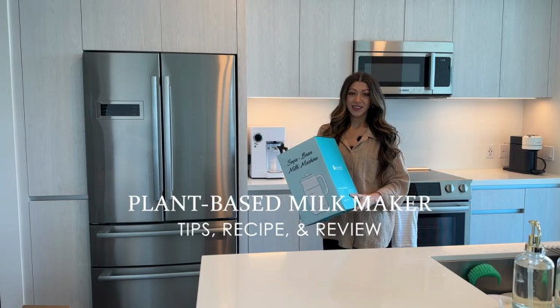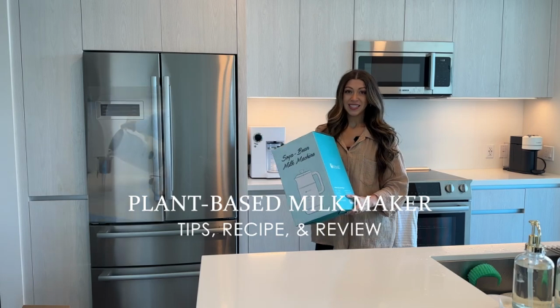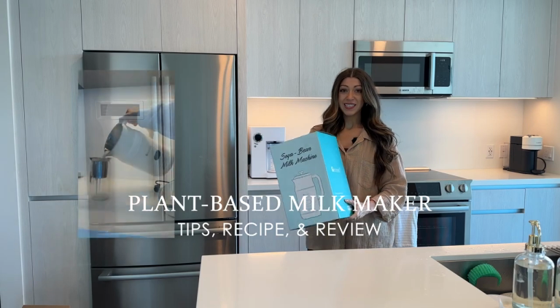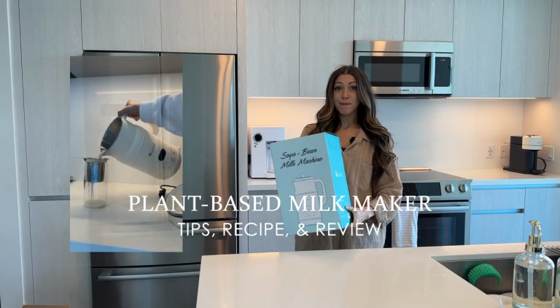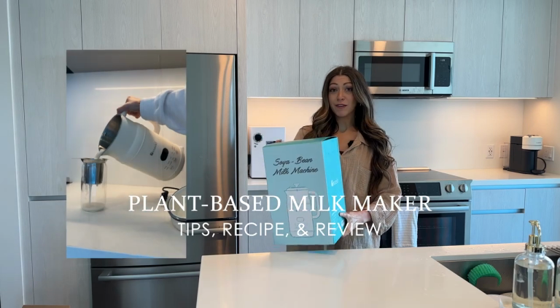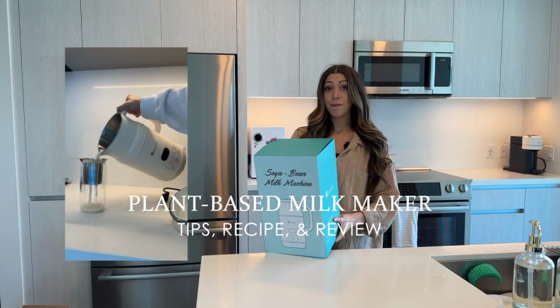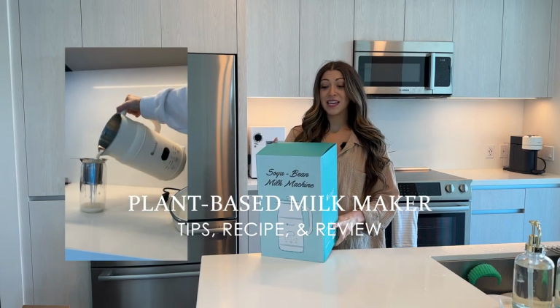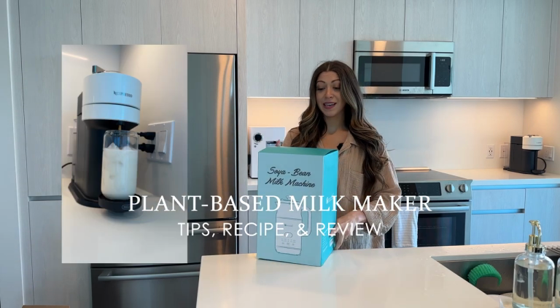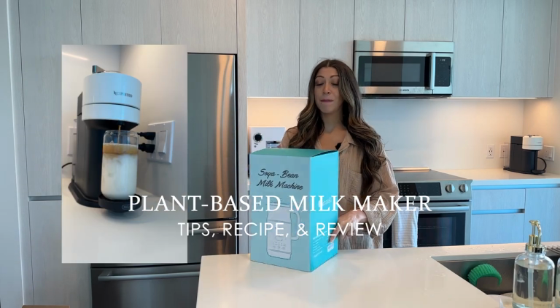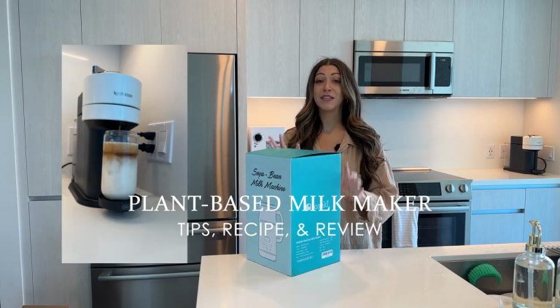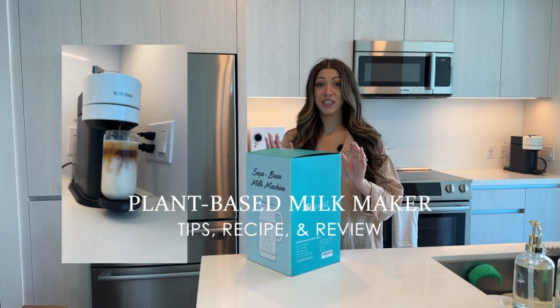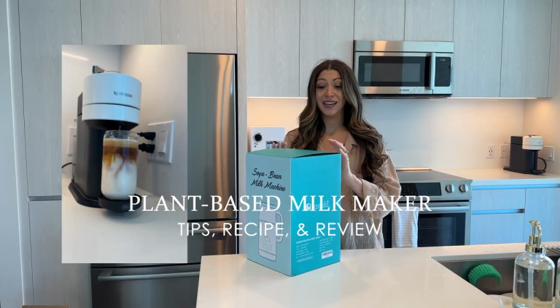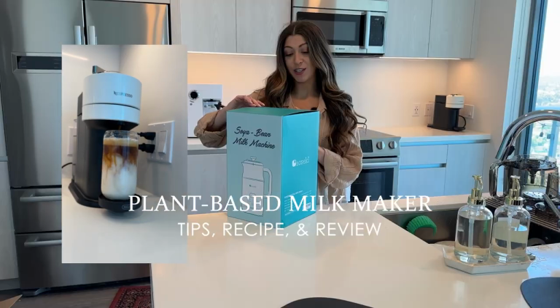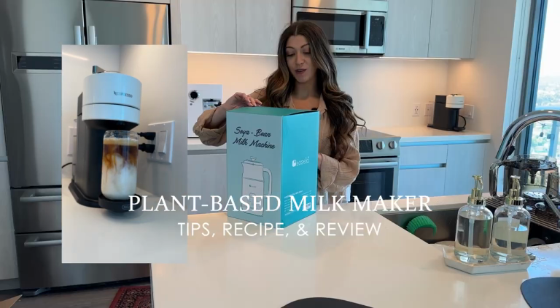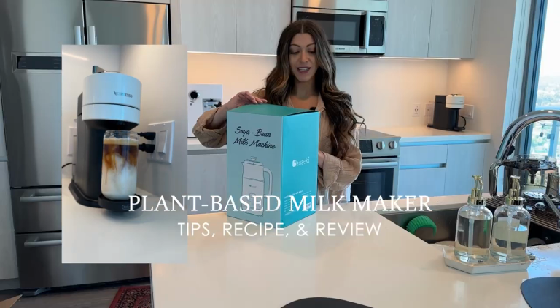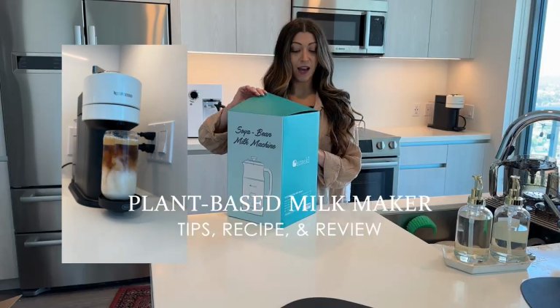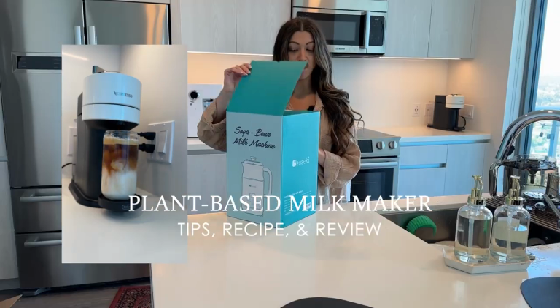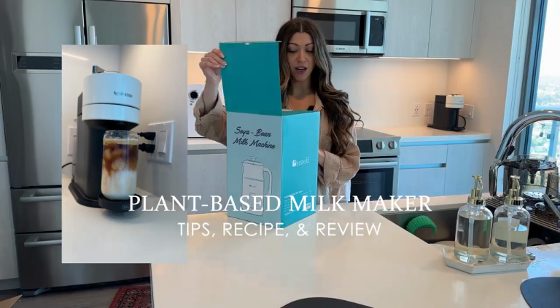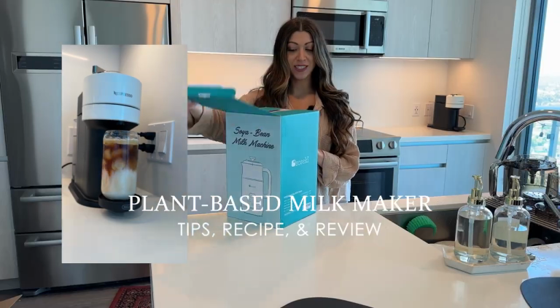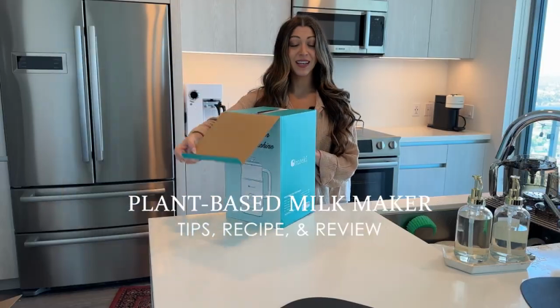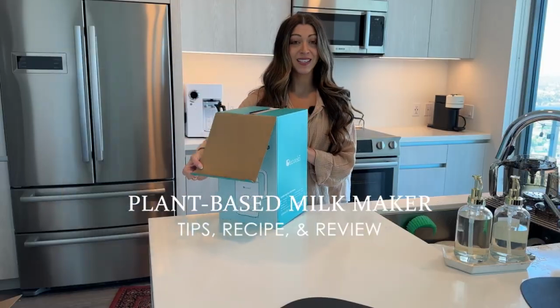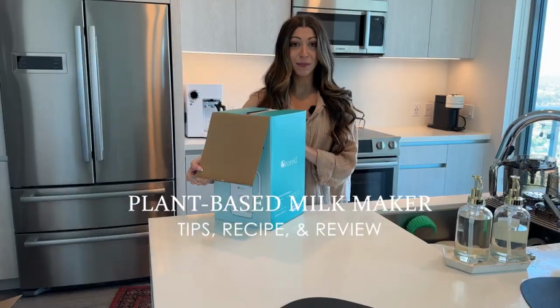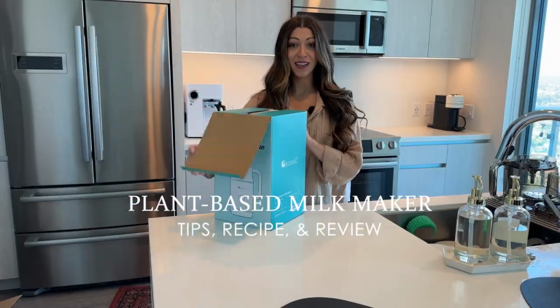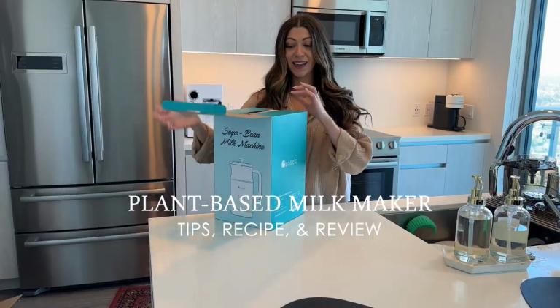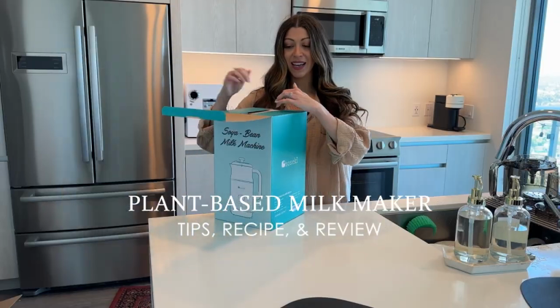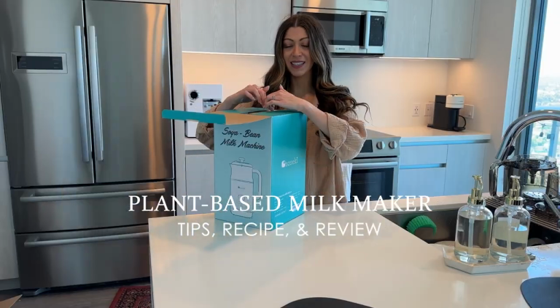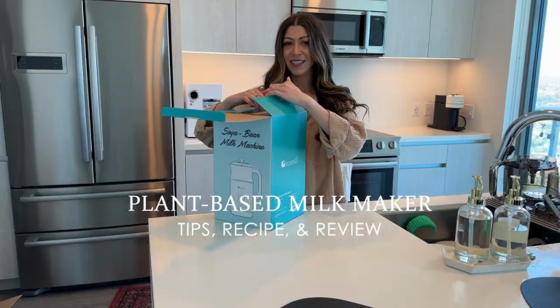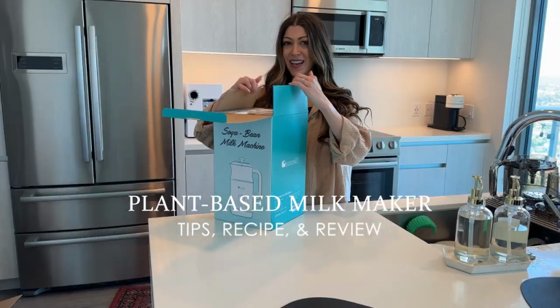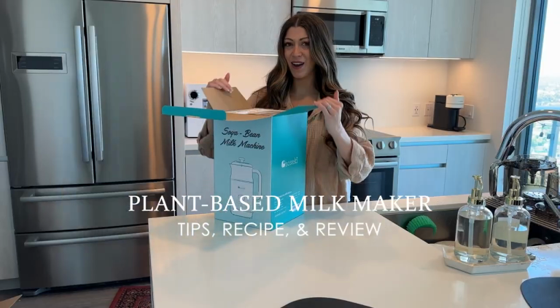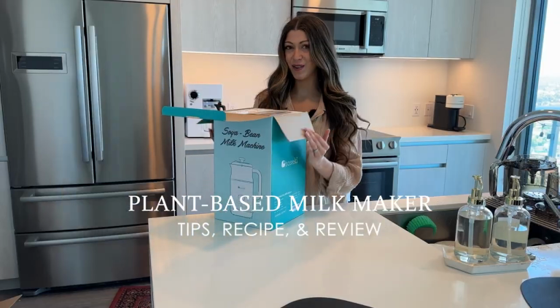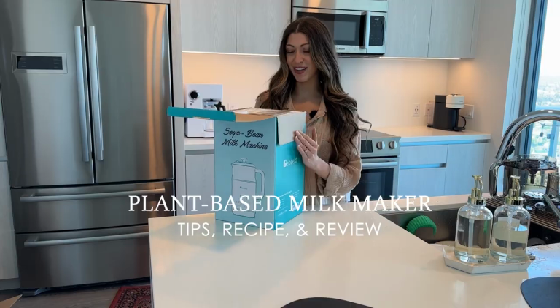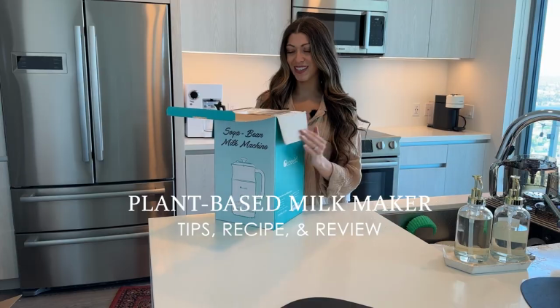This is a milk making machine. So let's unbox it, assemble it, and see how it works.